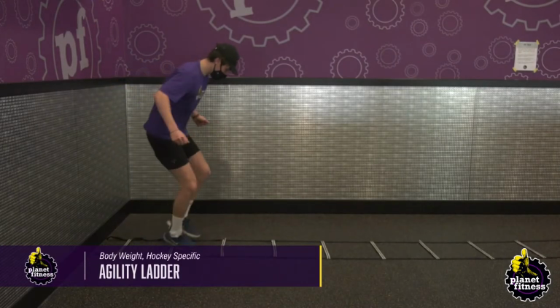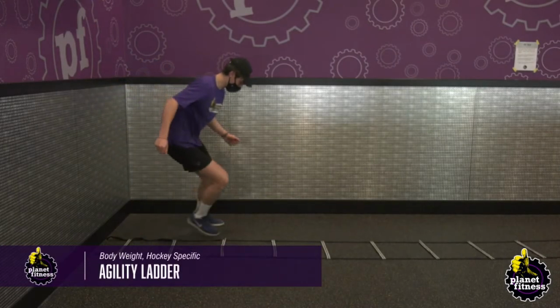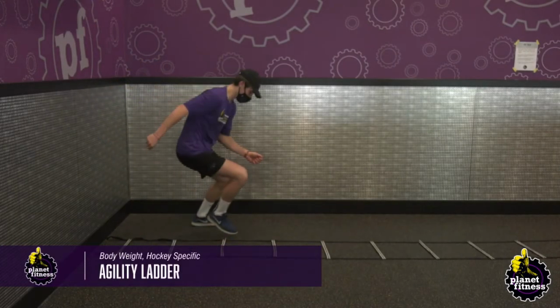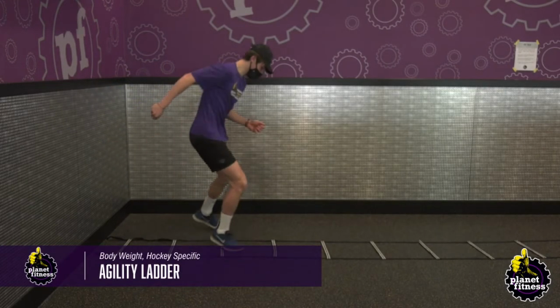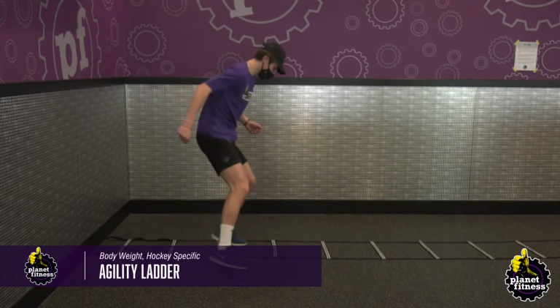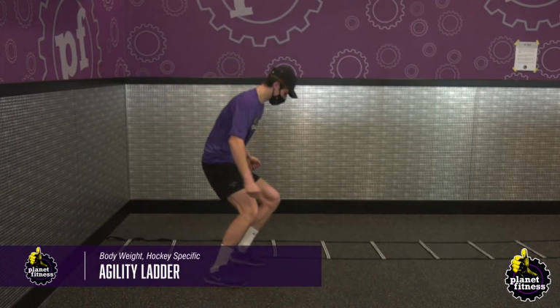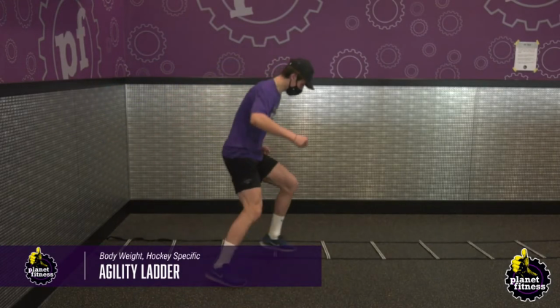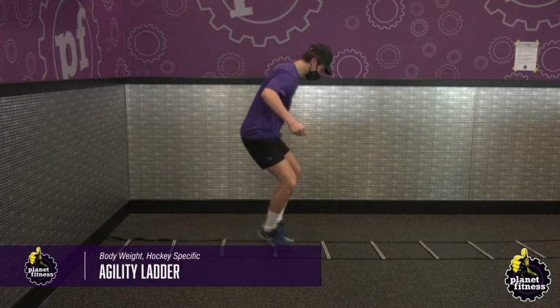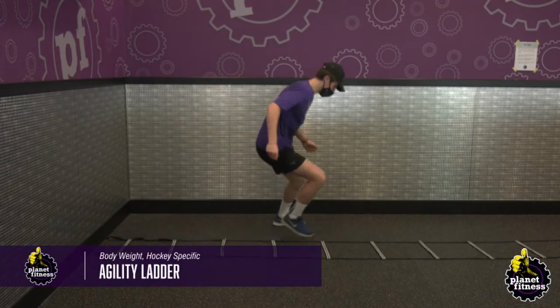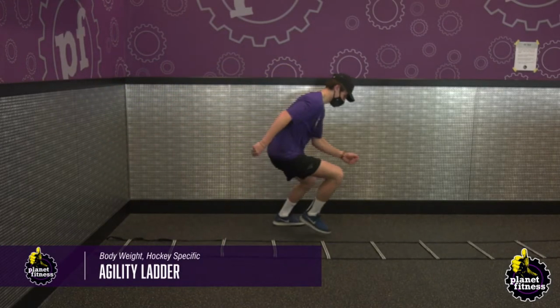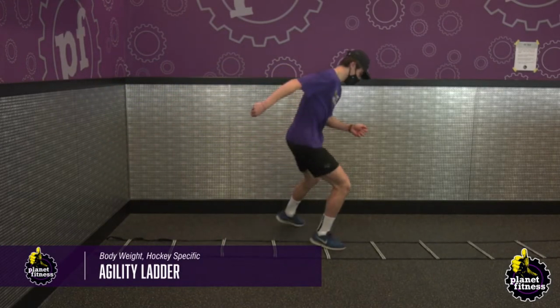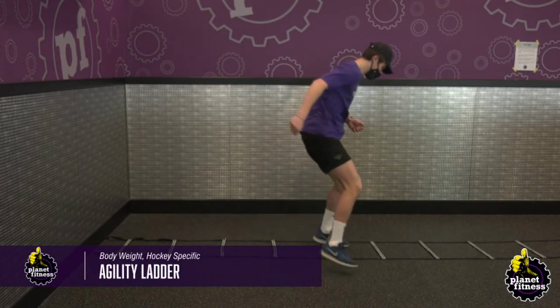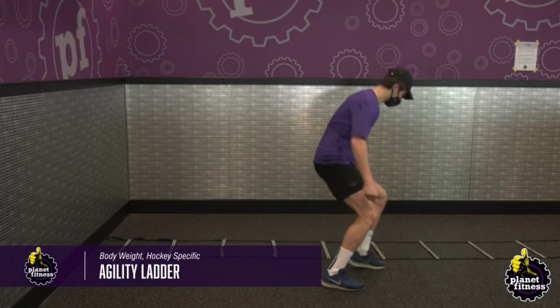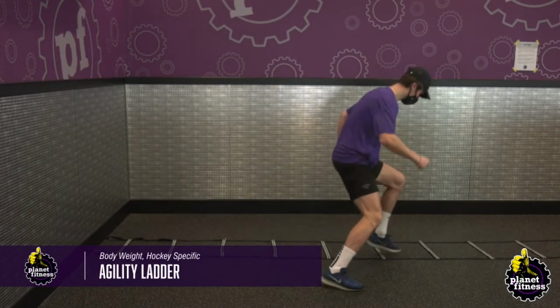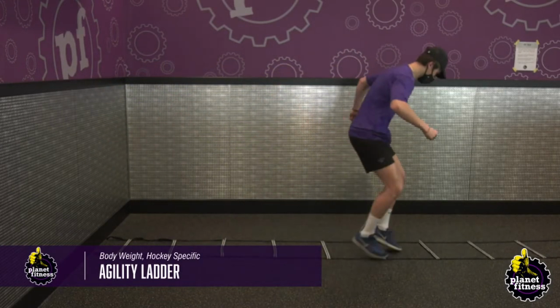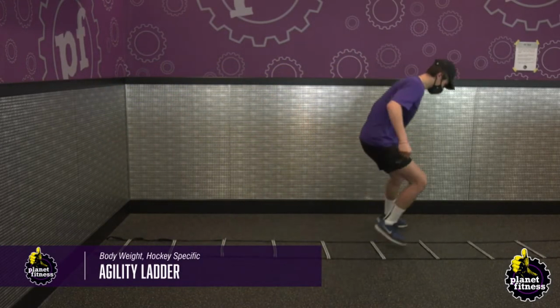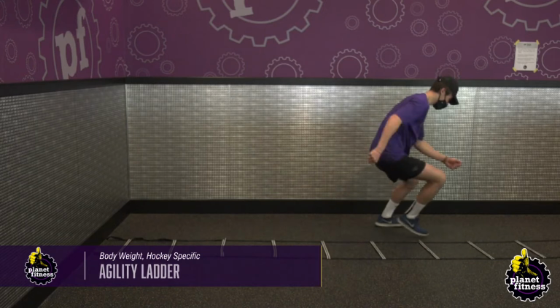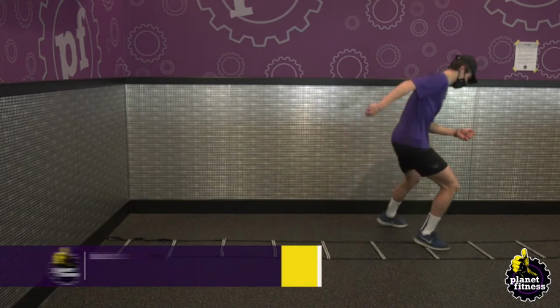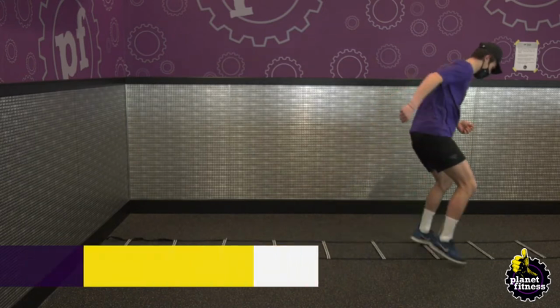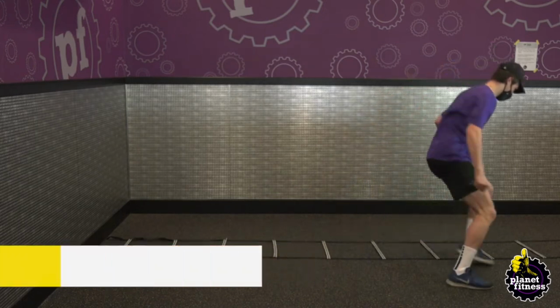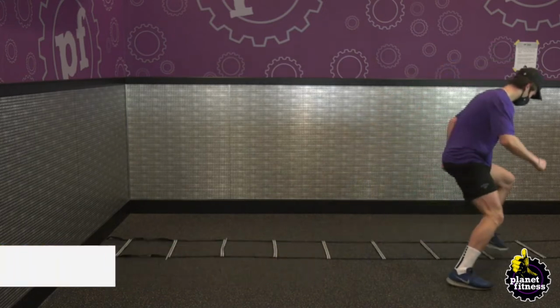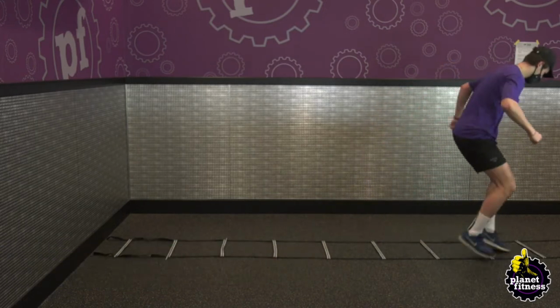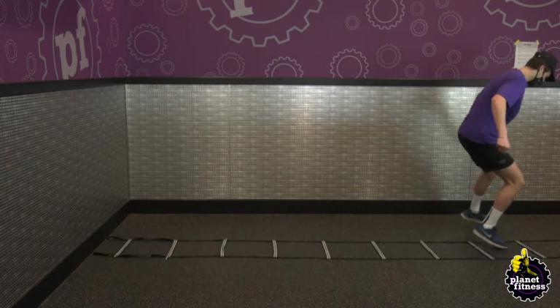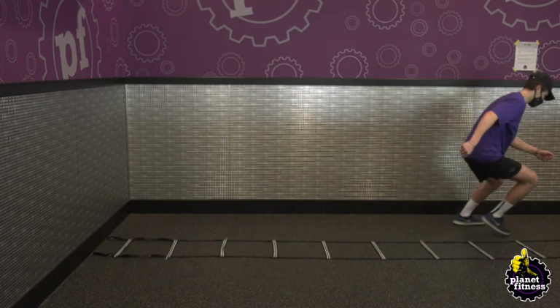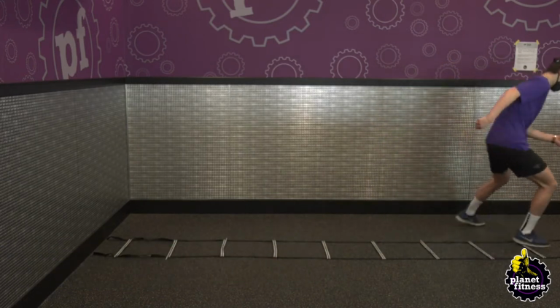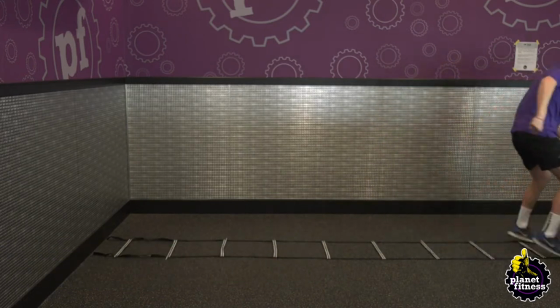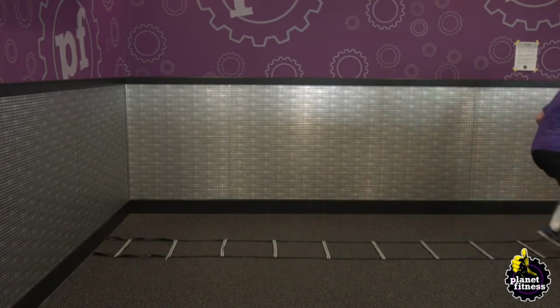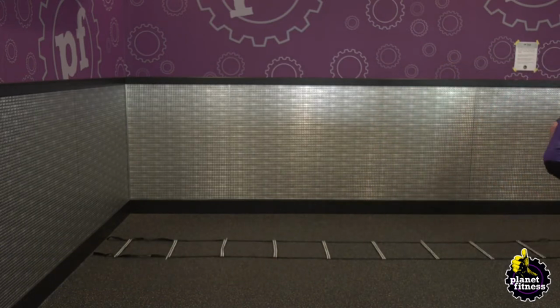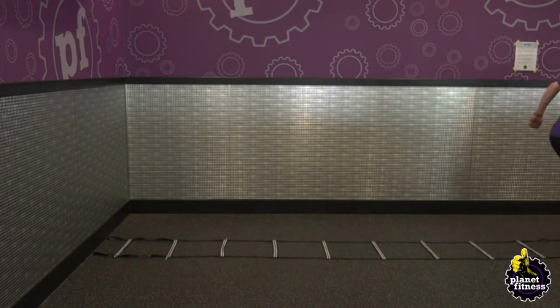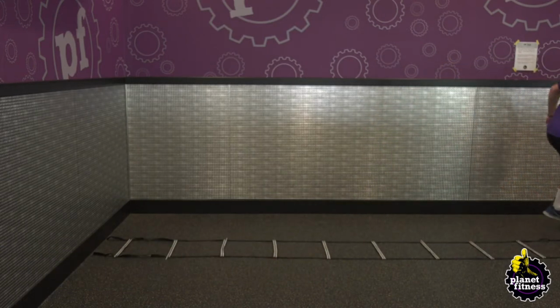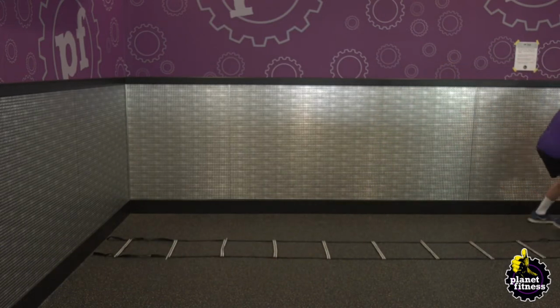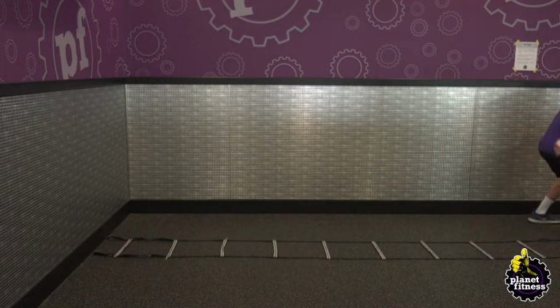Lay out an agility ladder in front of you. While running the ladder, make sure that one foot is in each box.